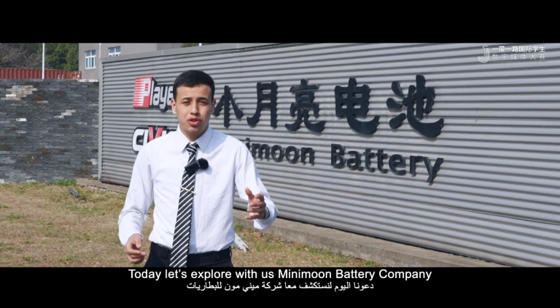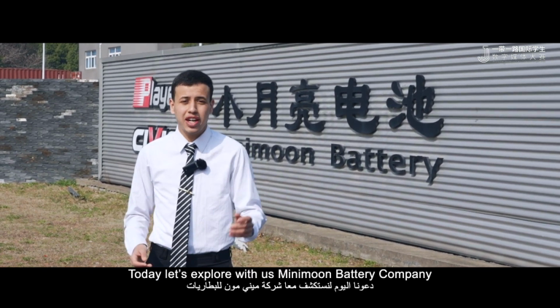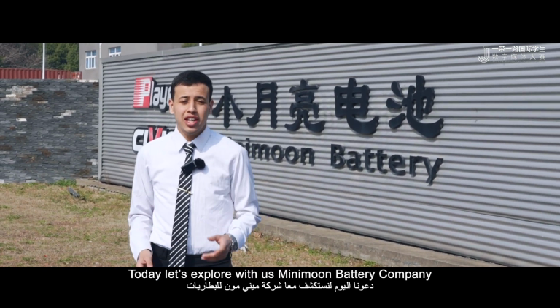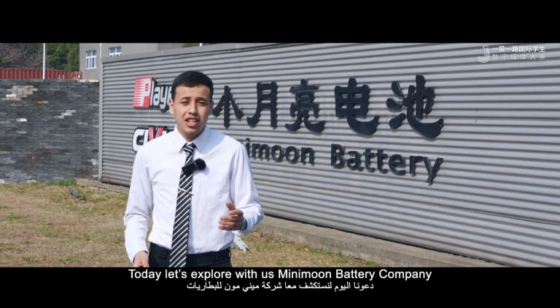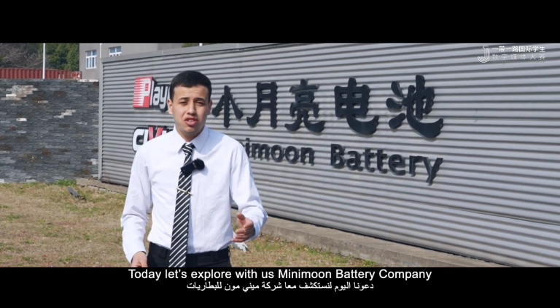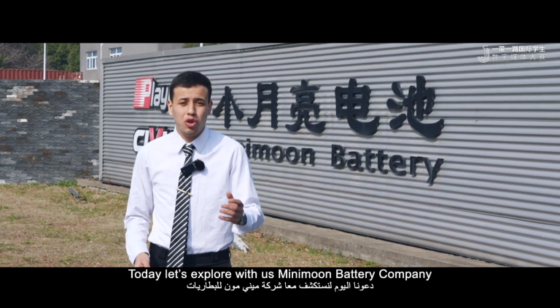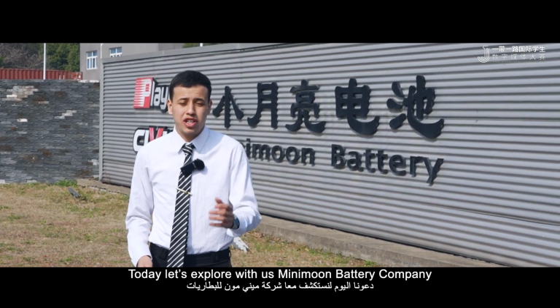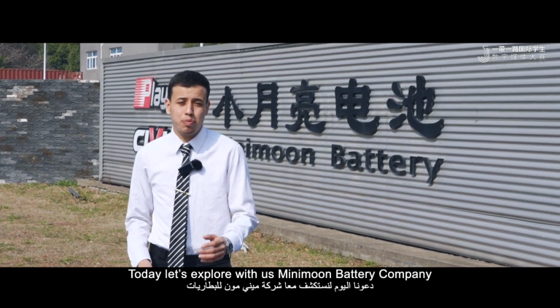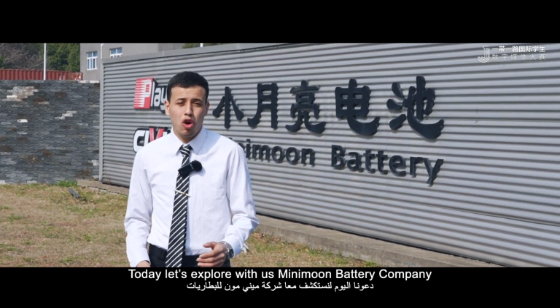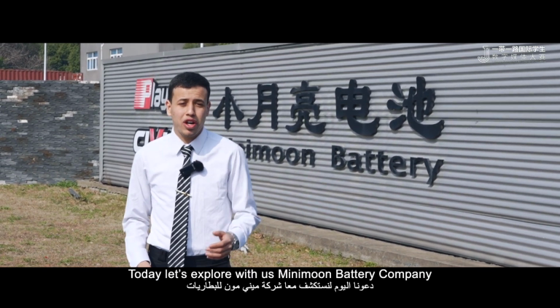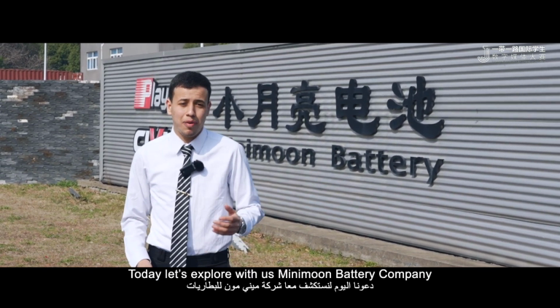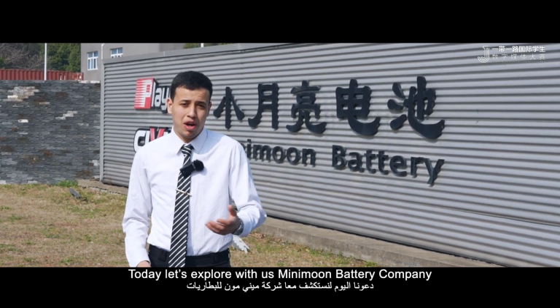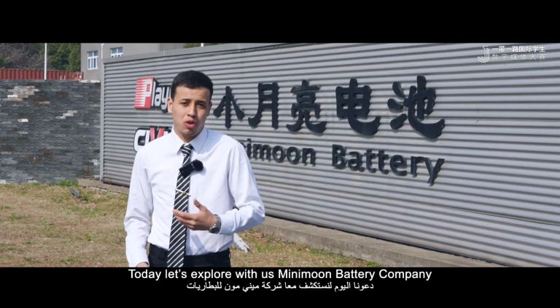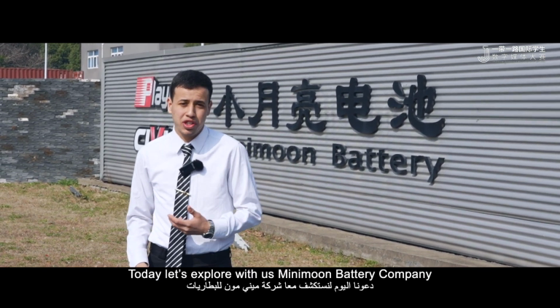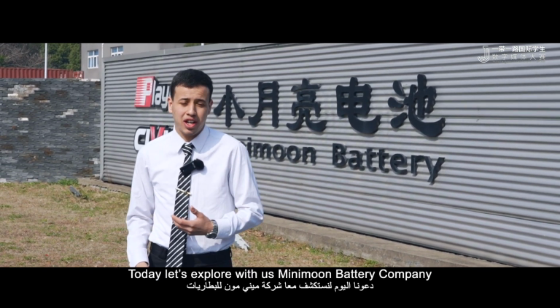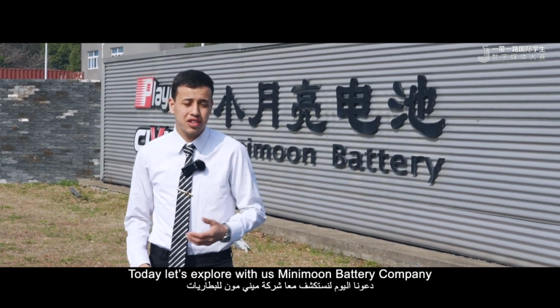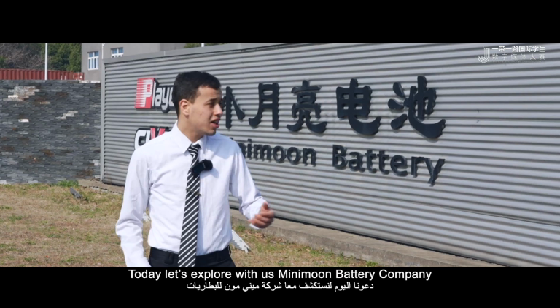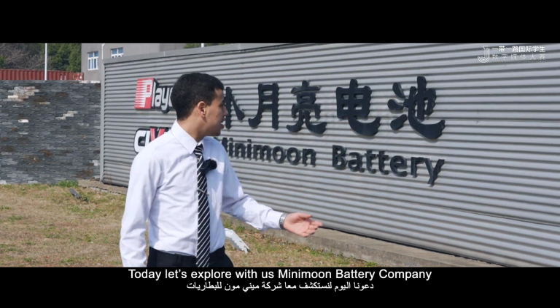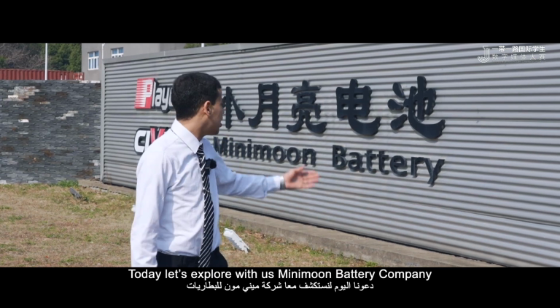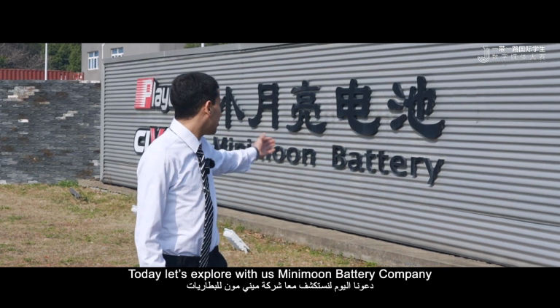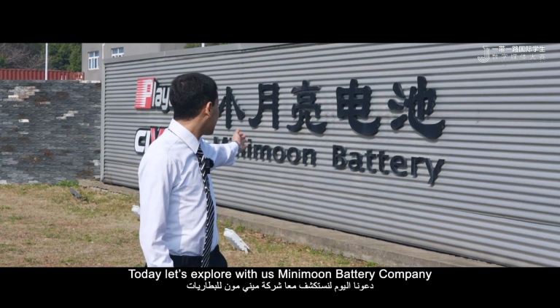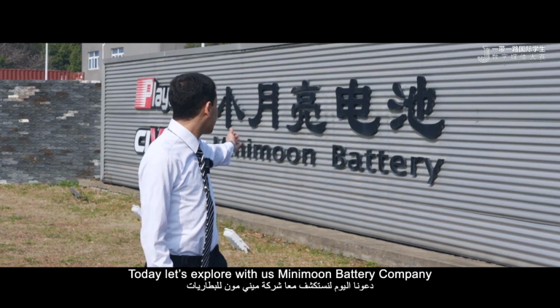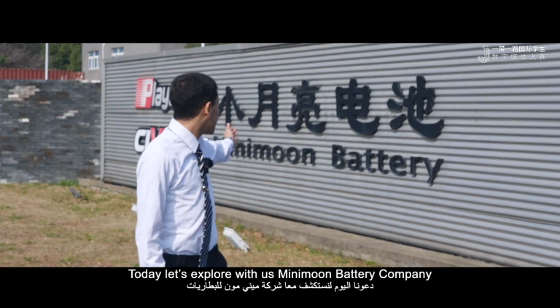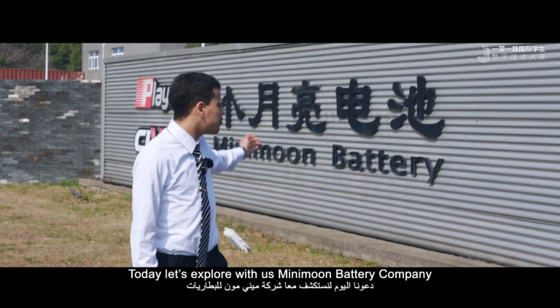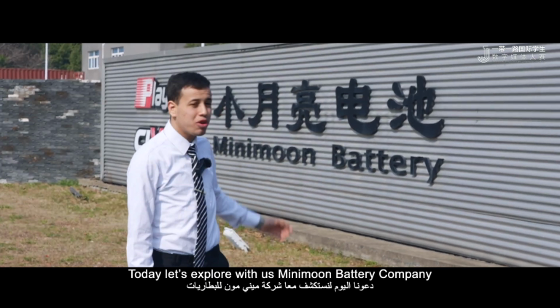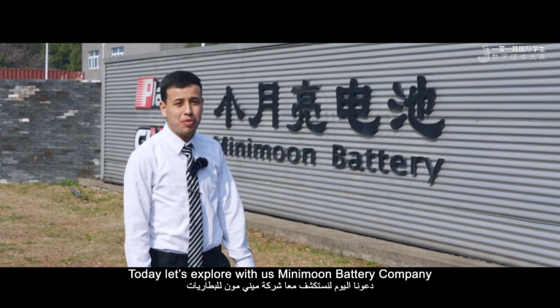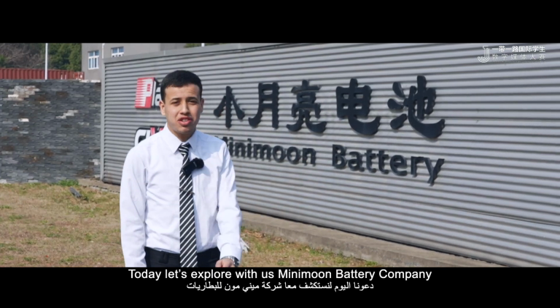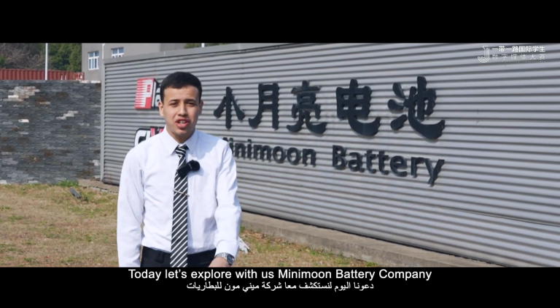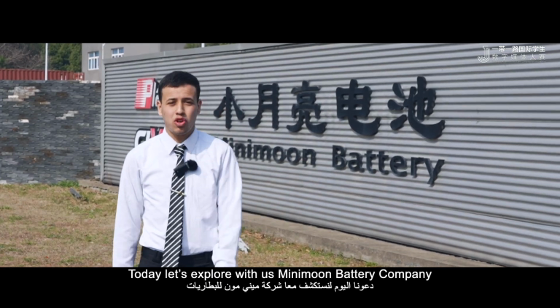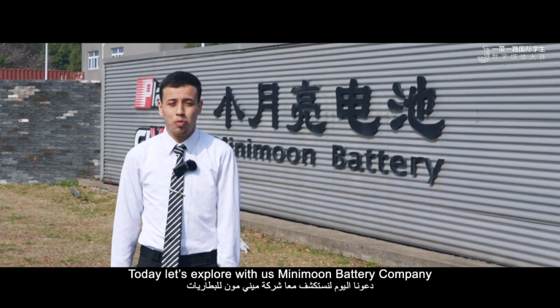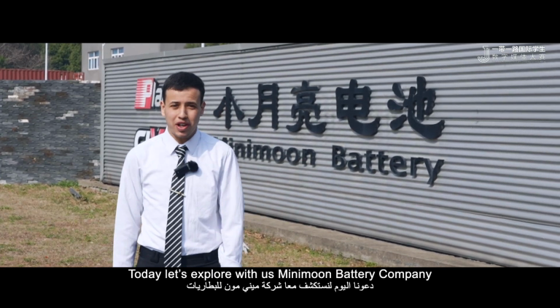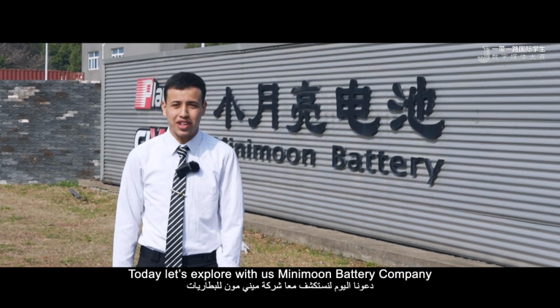Today, let's explore with us a Mini-mon battery company.